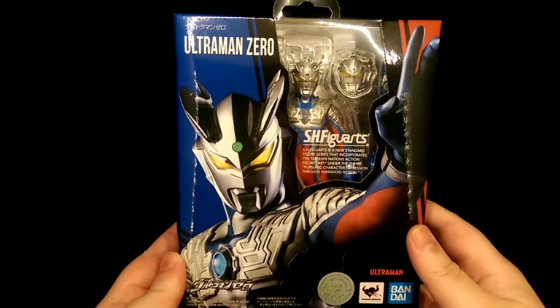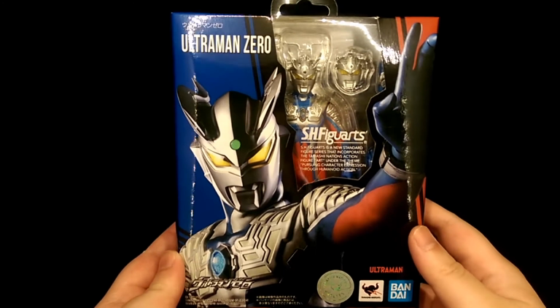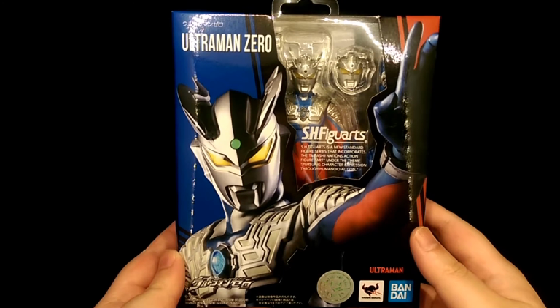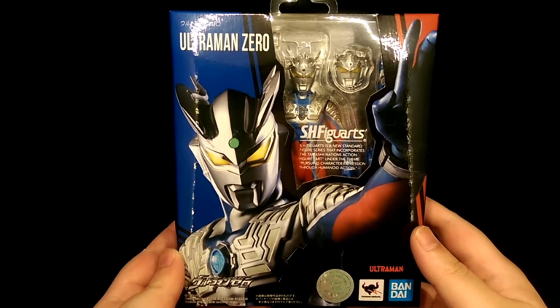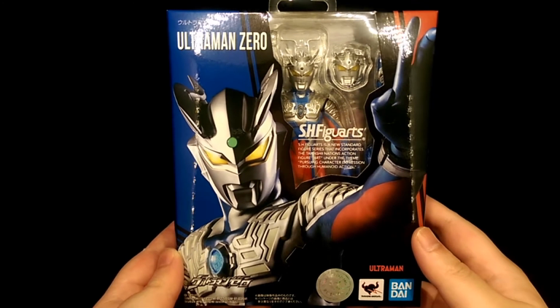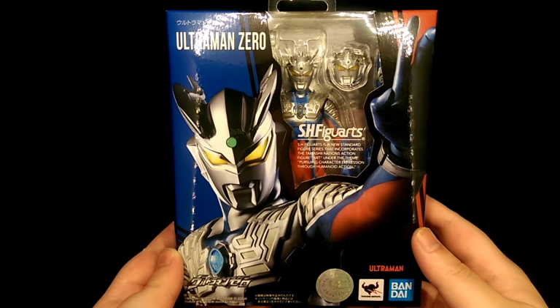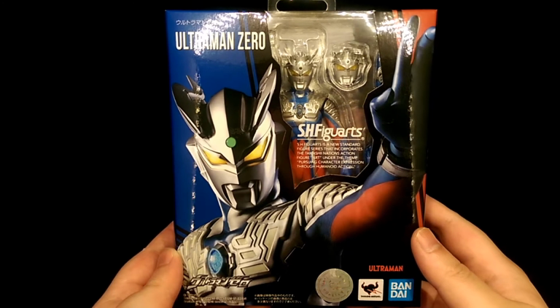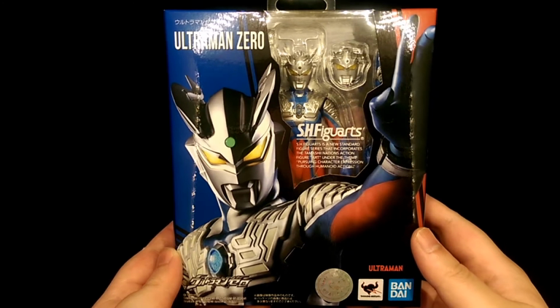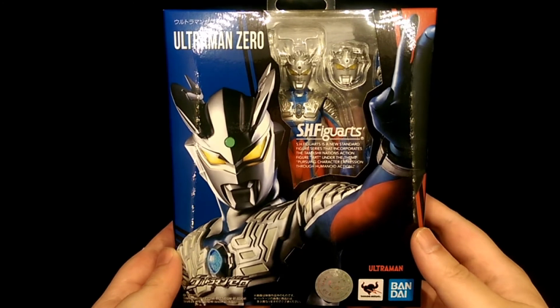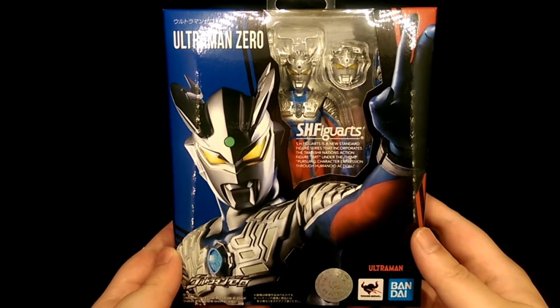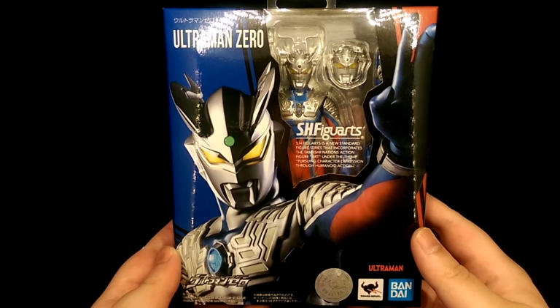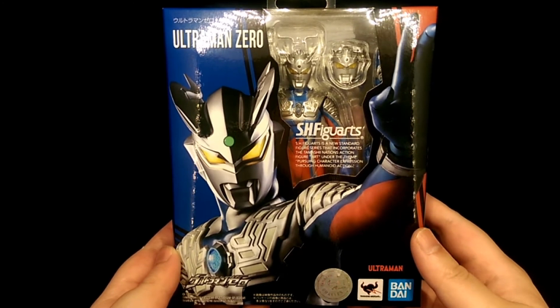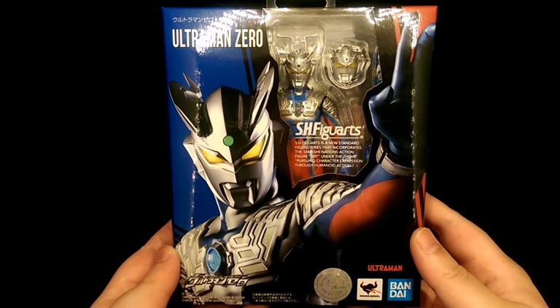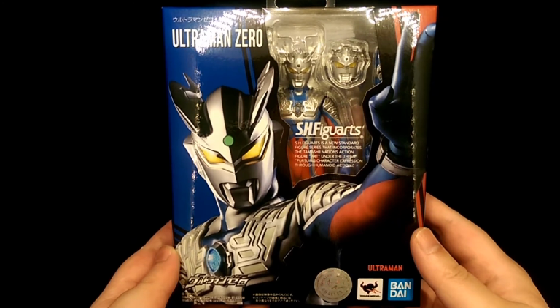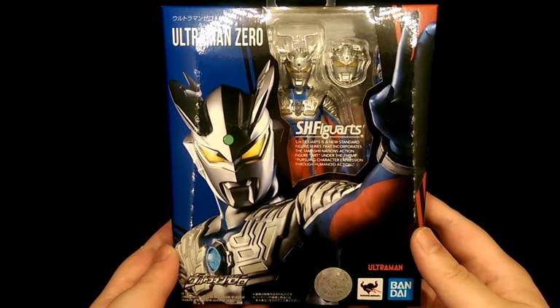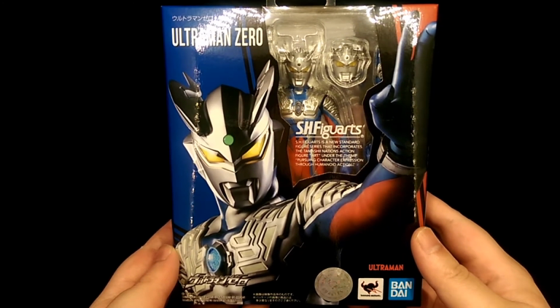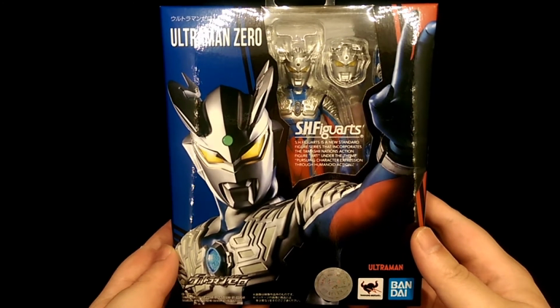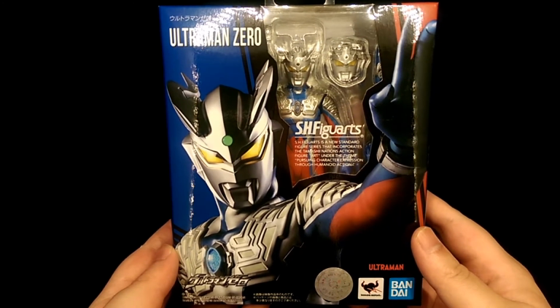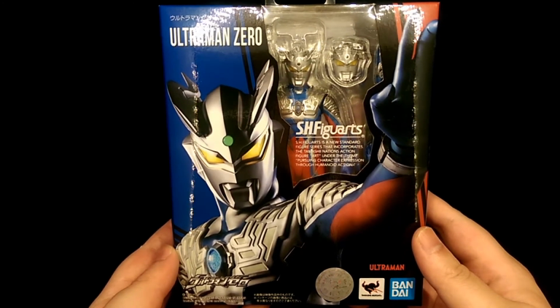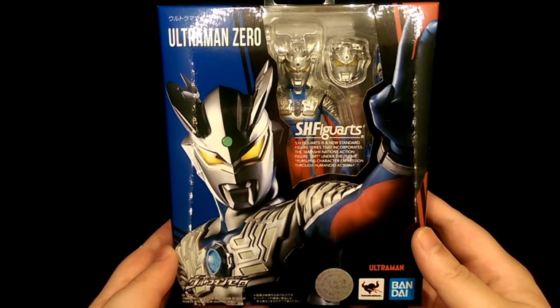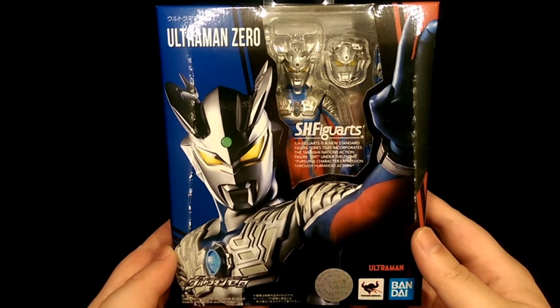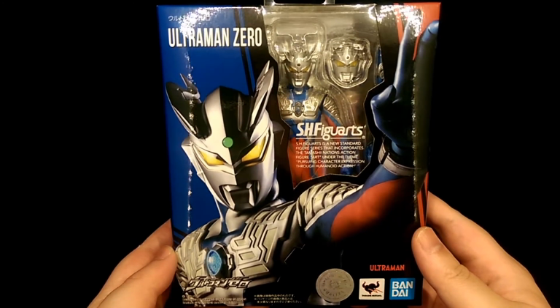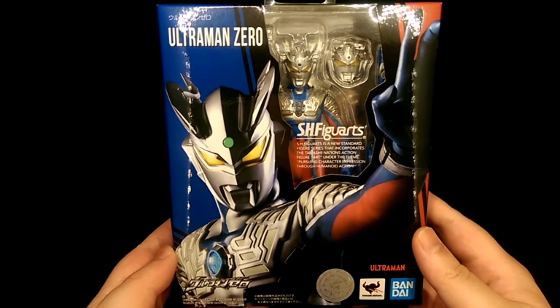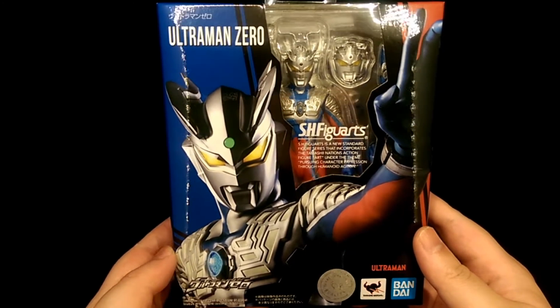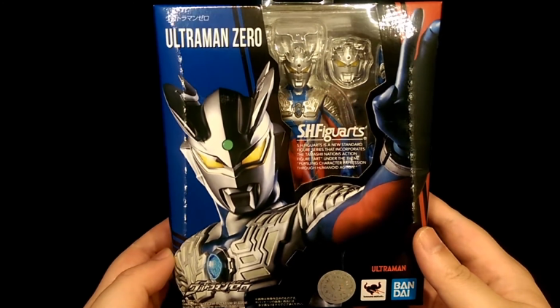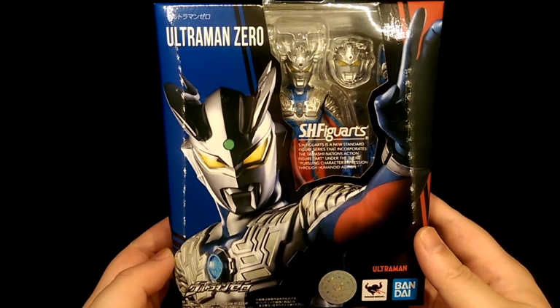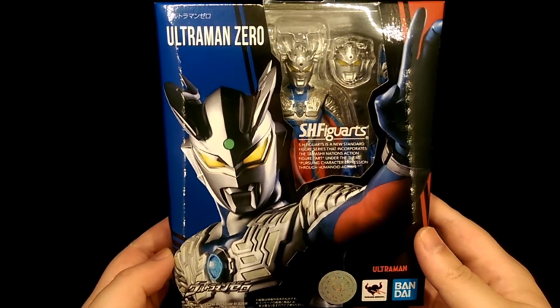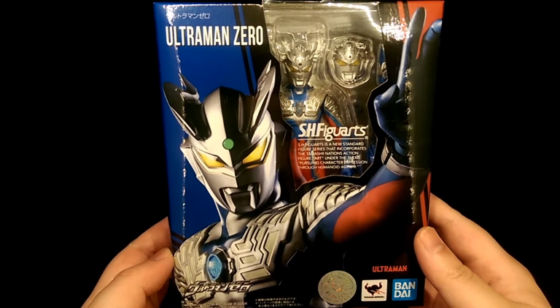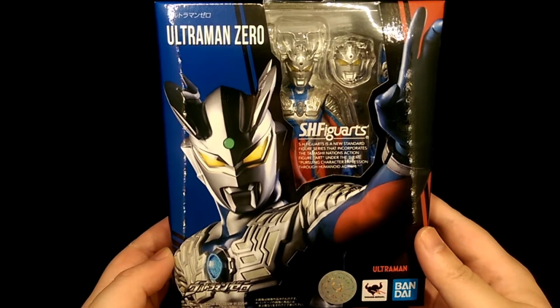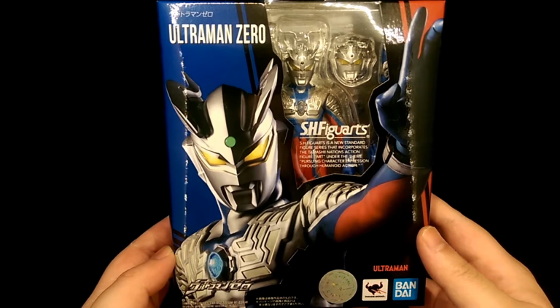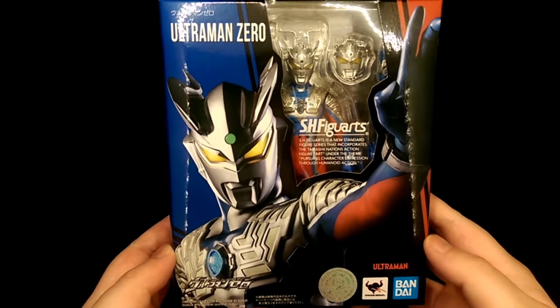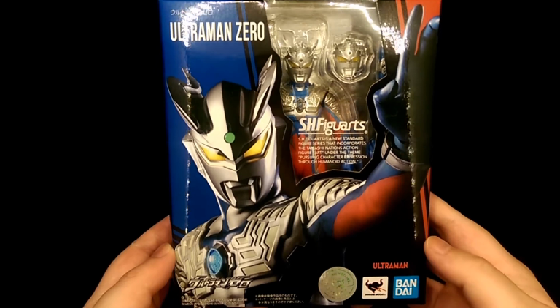How's it going? This is Hoiman and today we're taking a look at the SH Figure Arts Ultraman Zero figure.